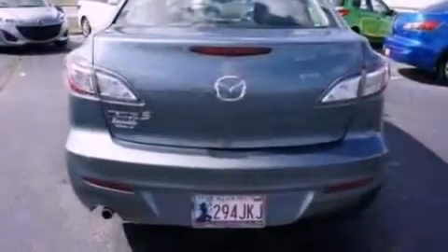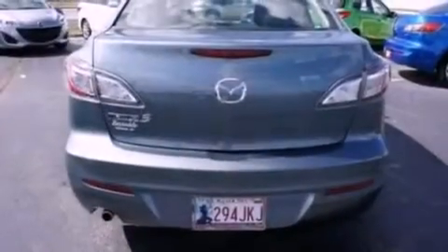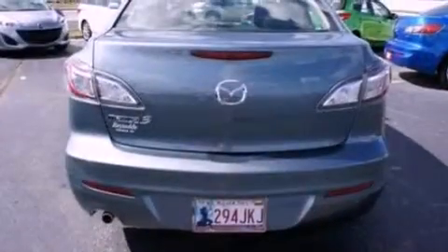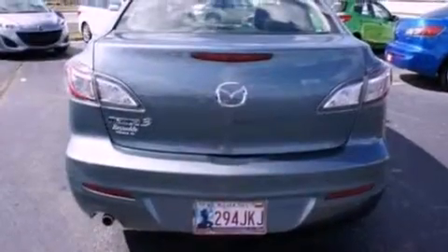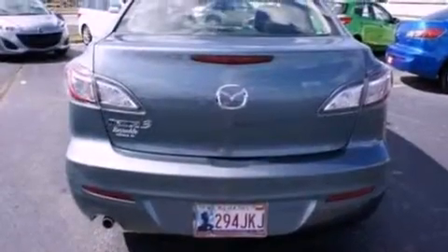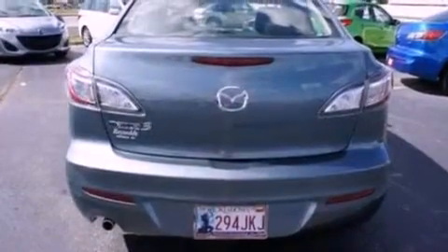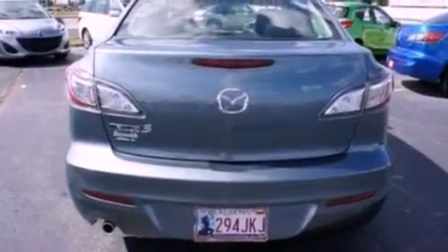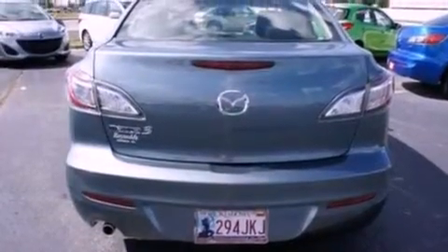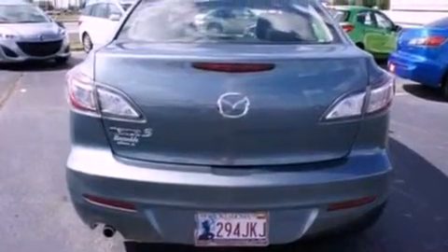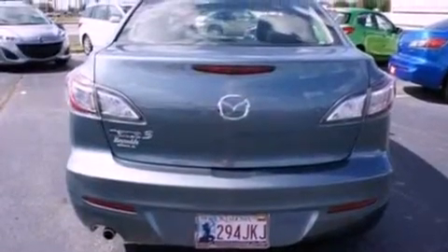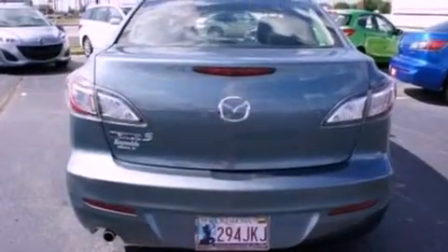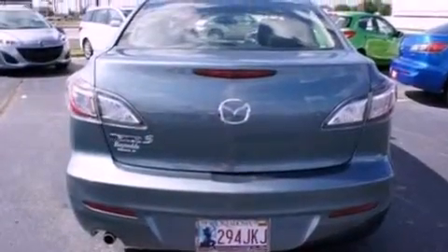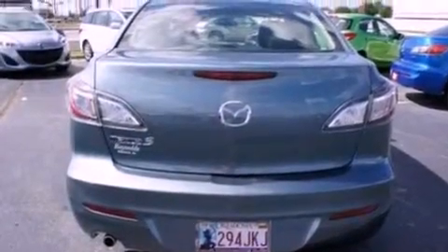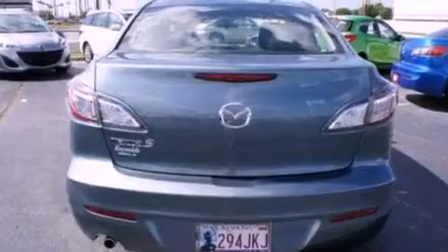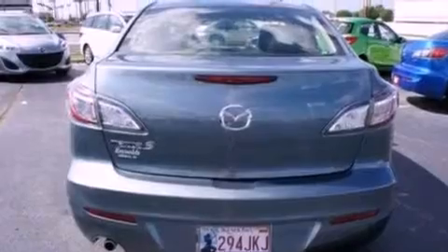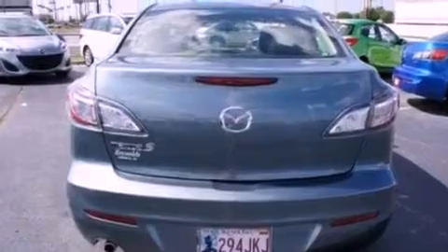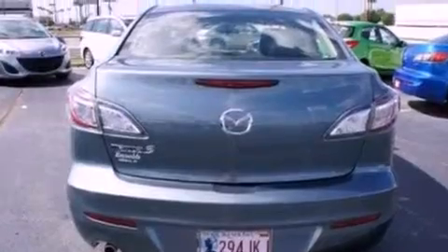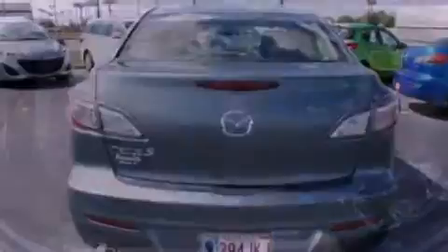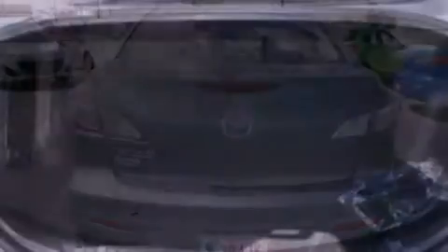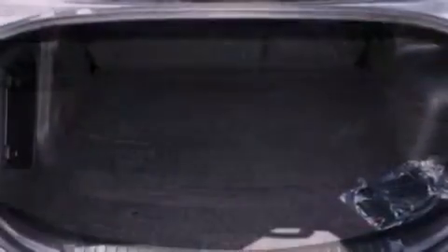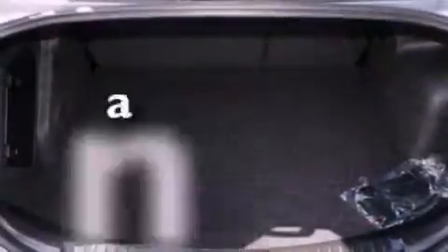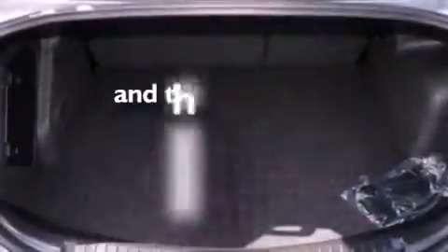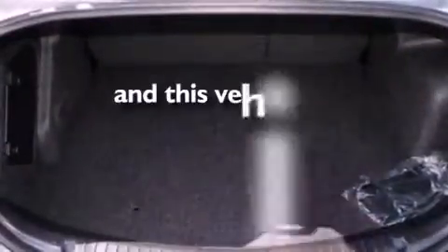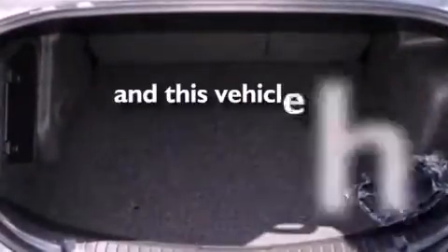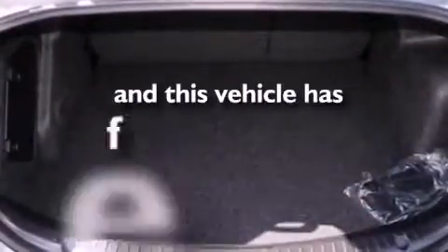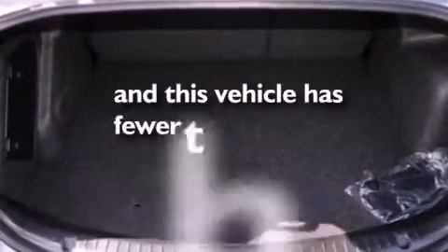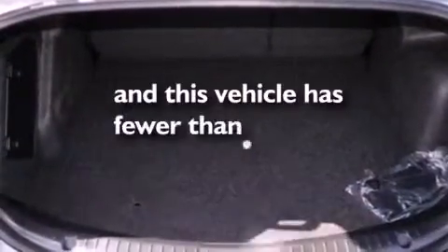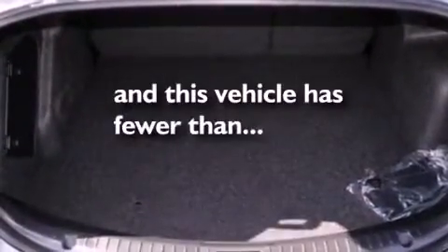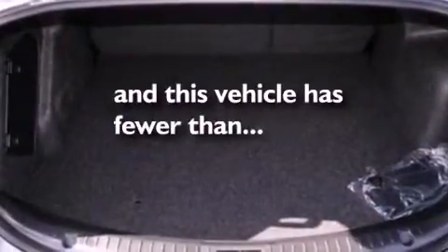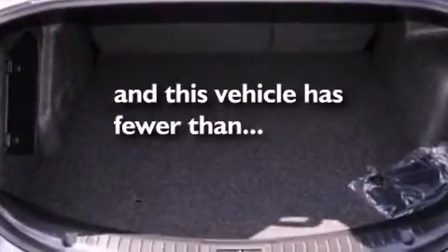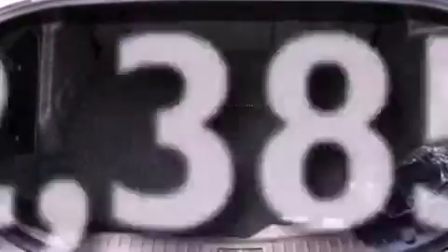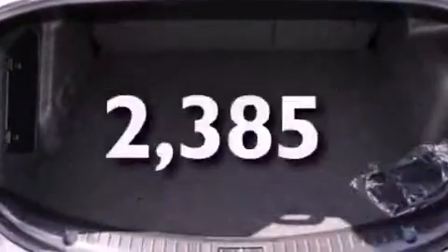Additional features include privacy glass, an anti-lock braking system, and air conditioning. This vehicle has fewer than 3,000 miles on the odometer.